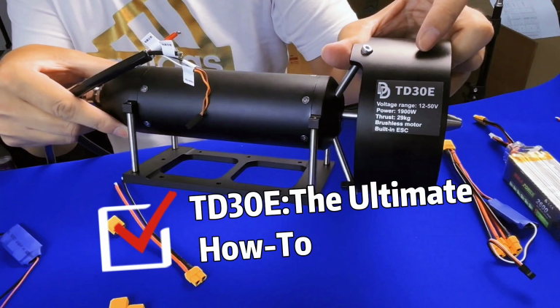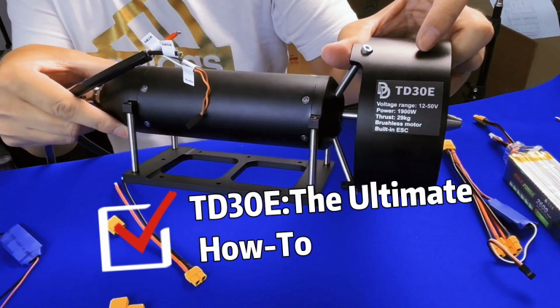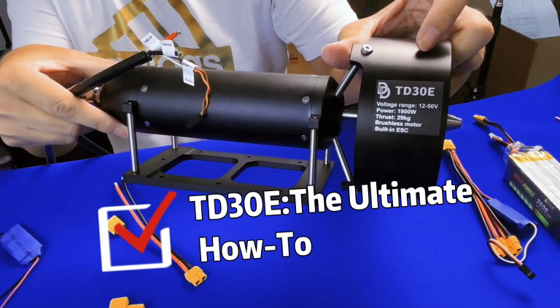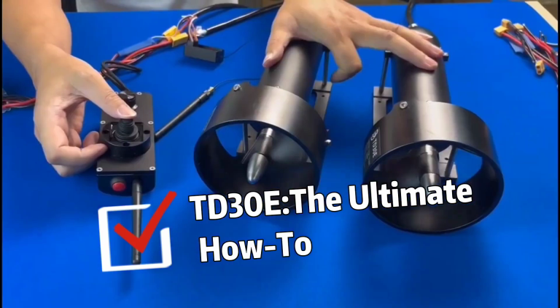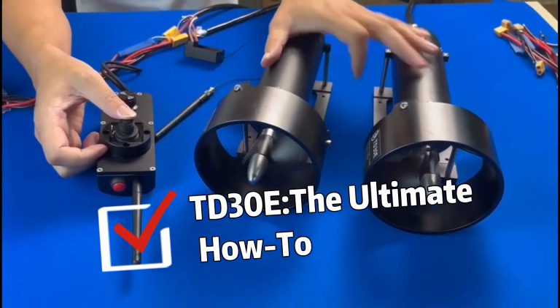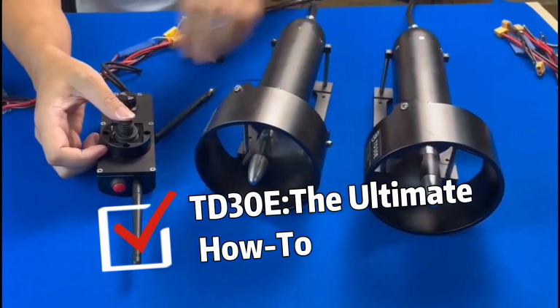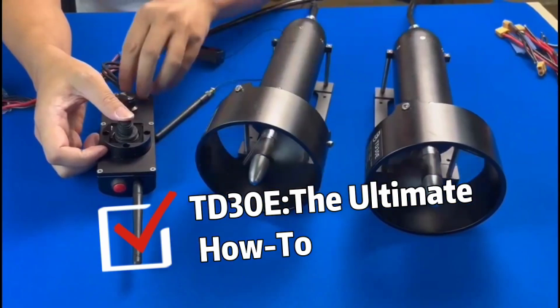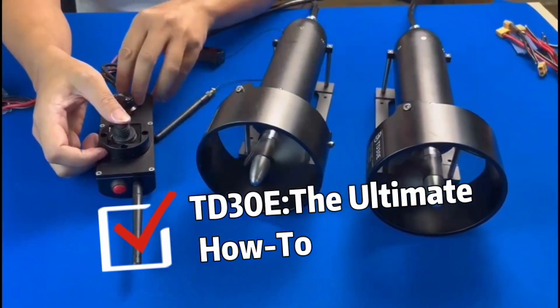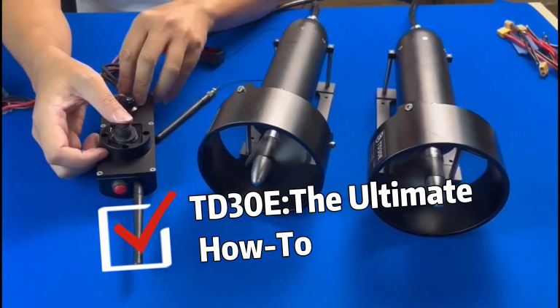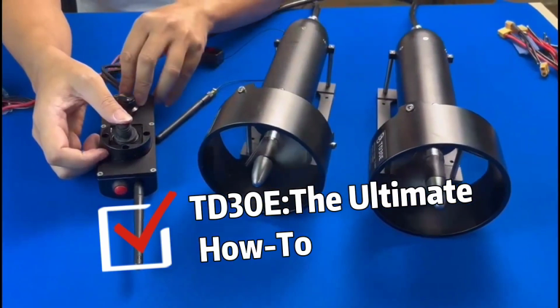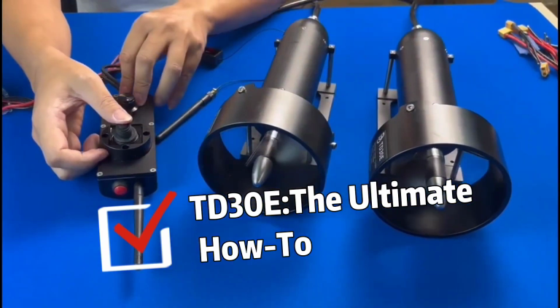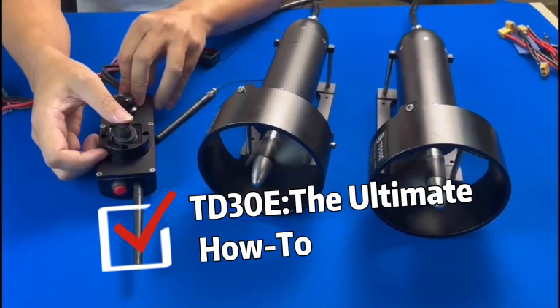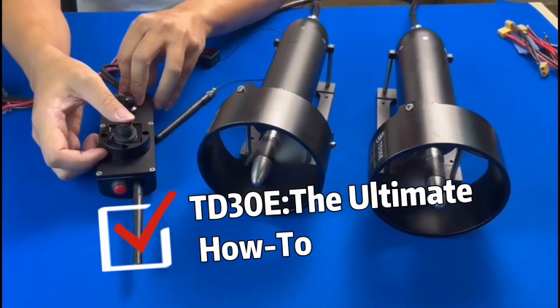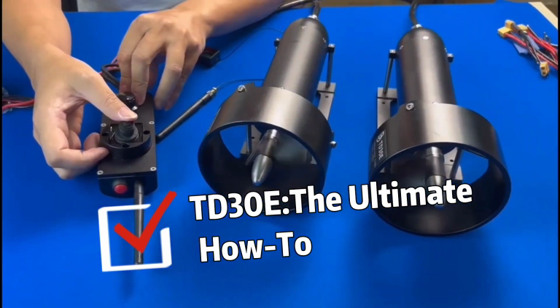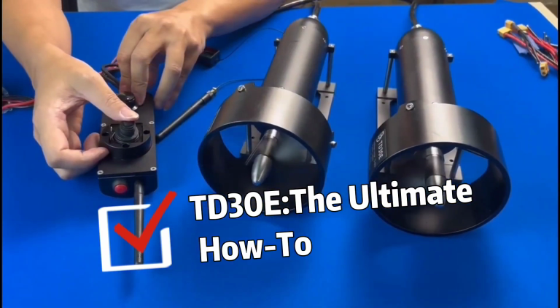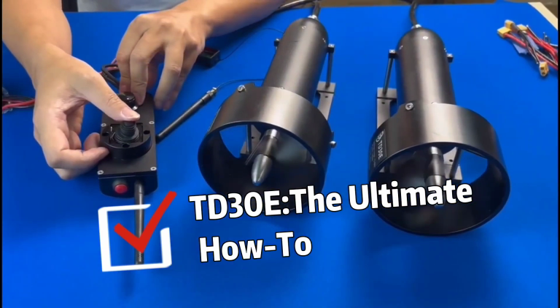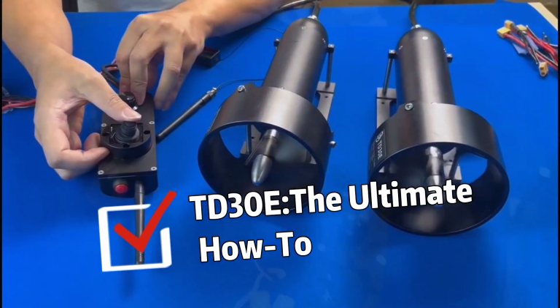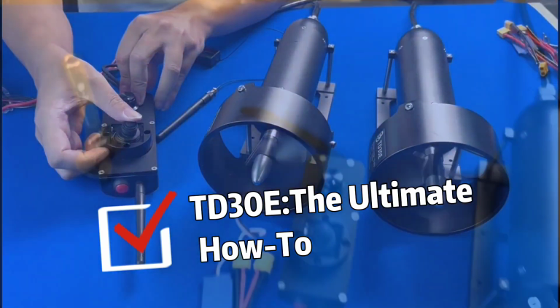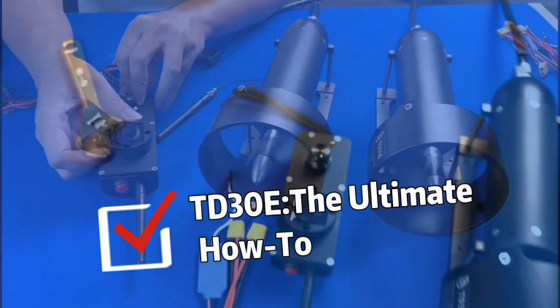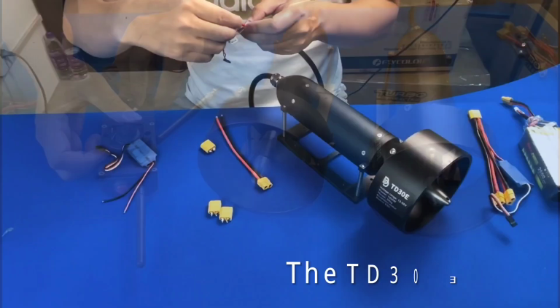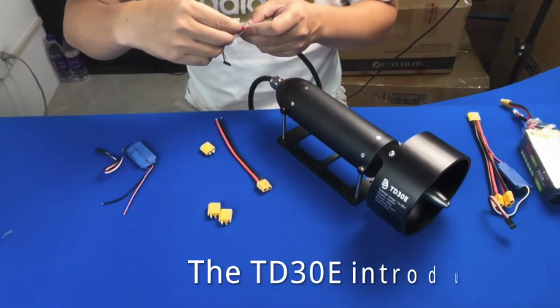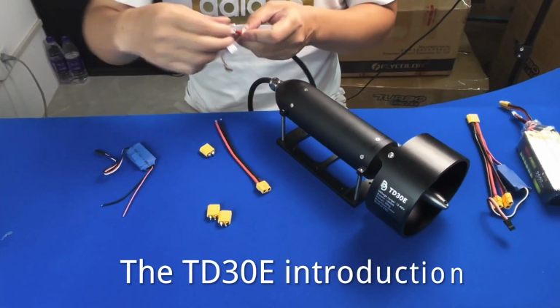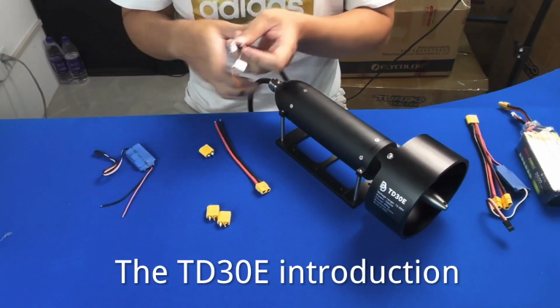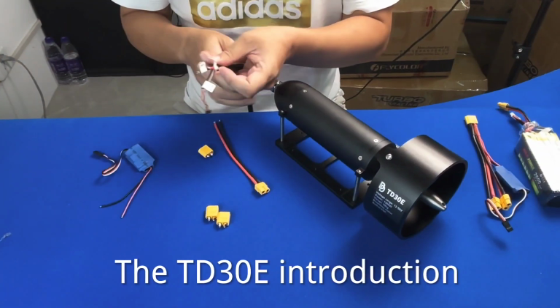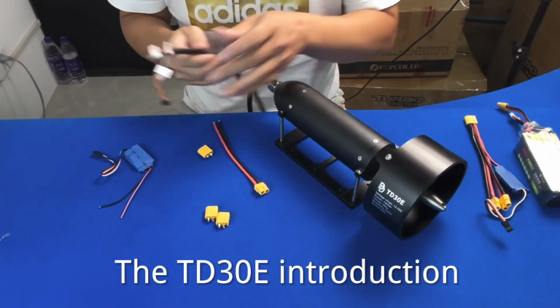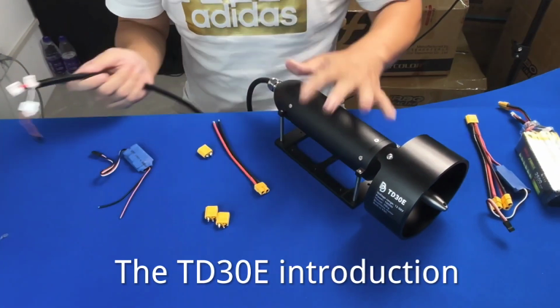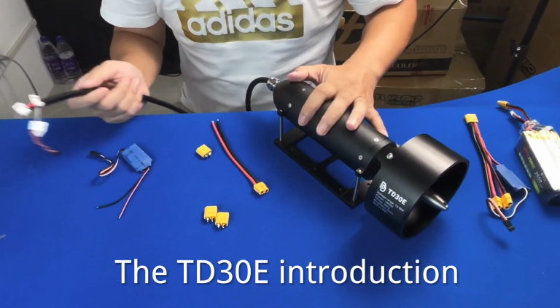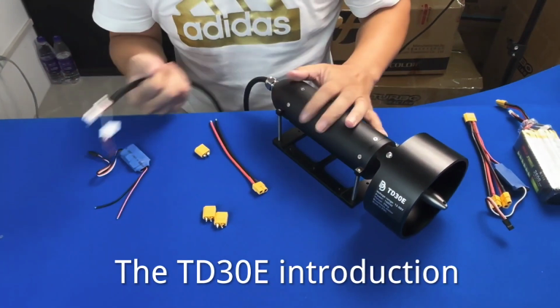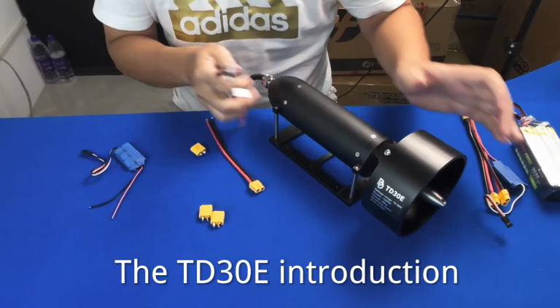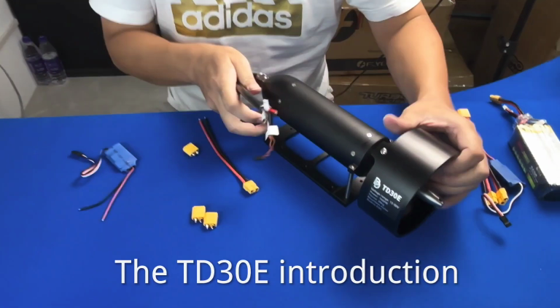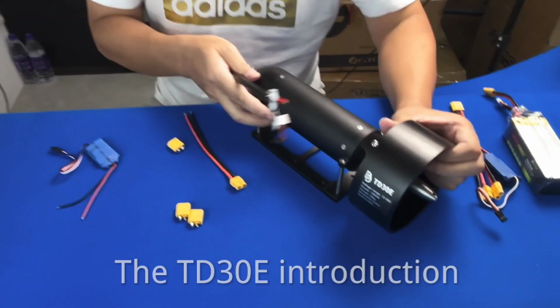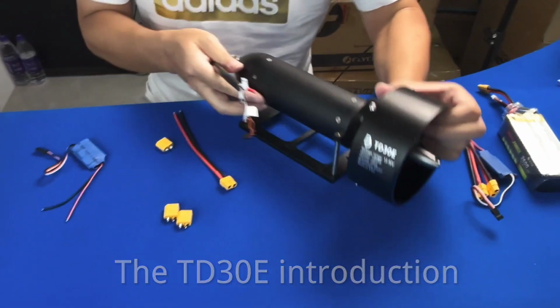T30E — the ultimate how-to: the T30E introduction.